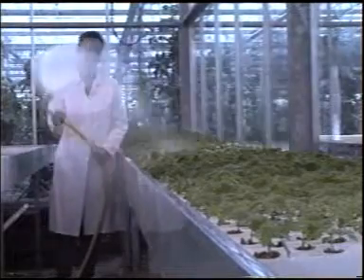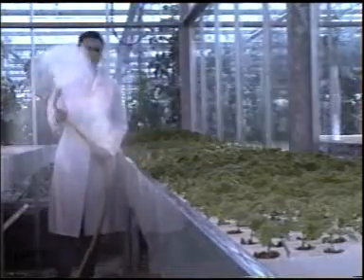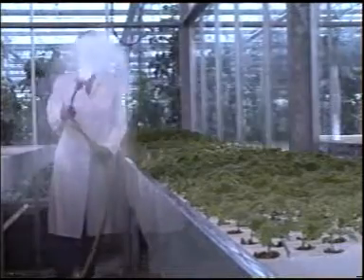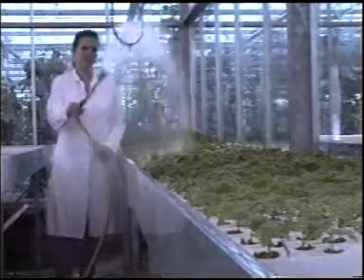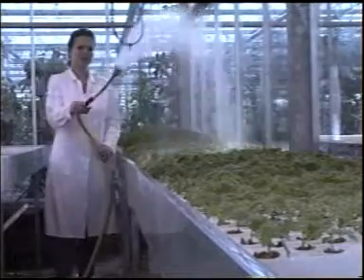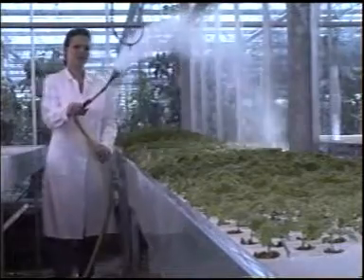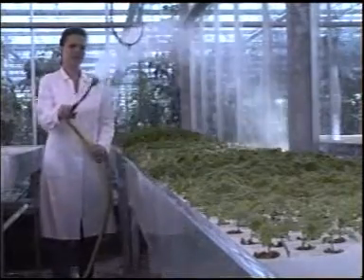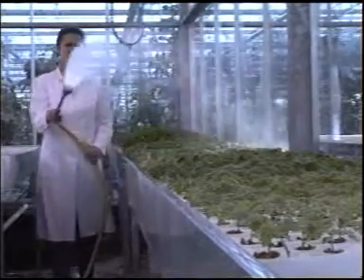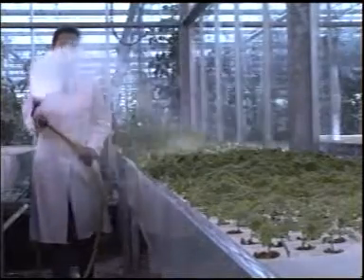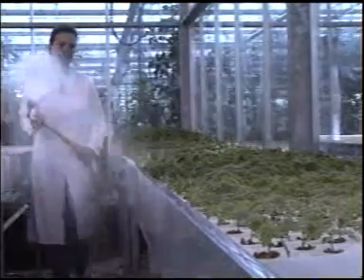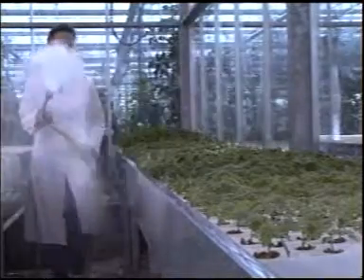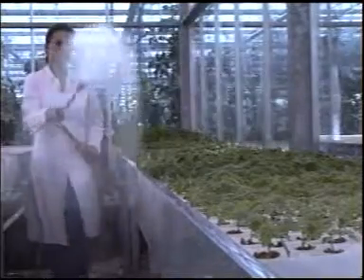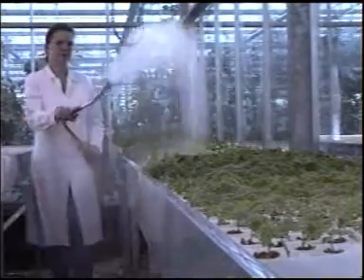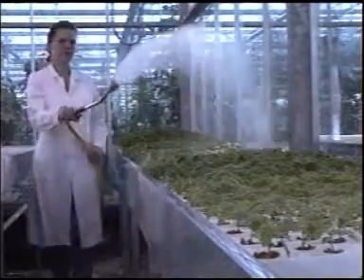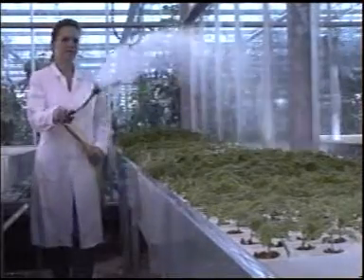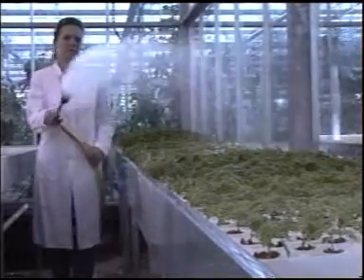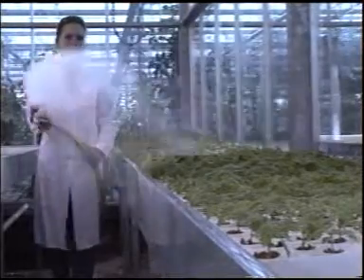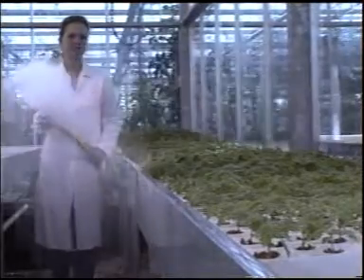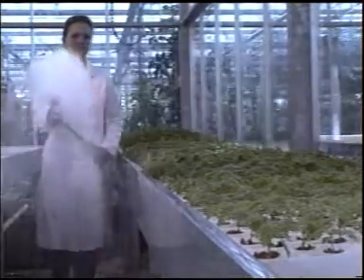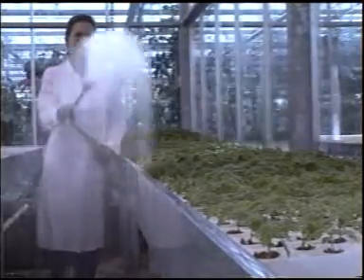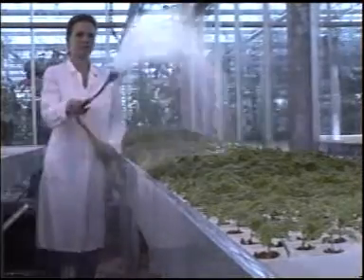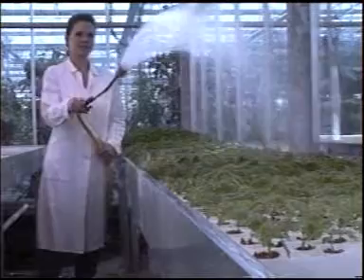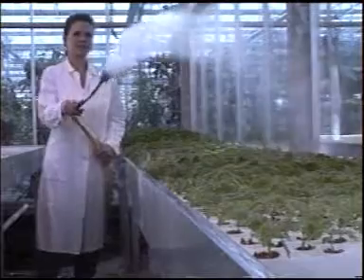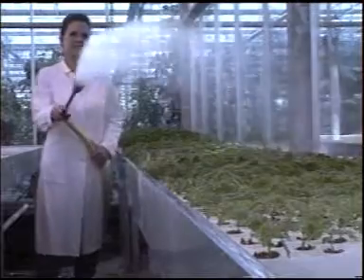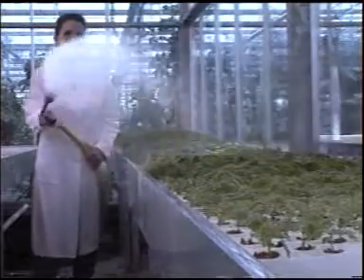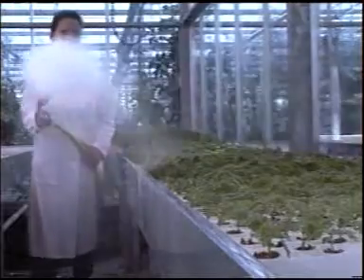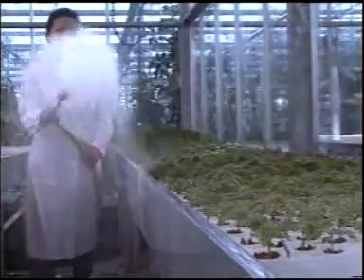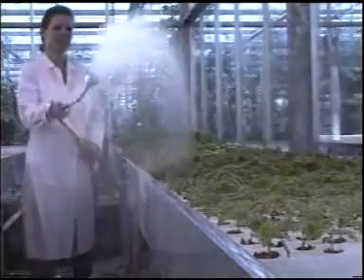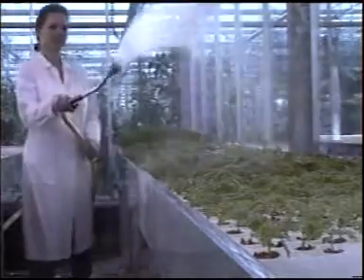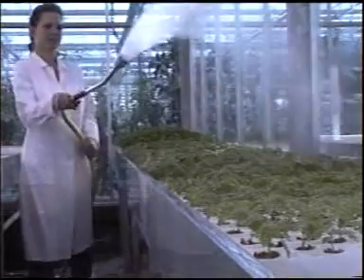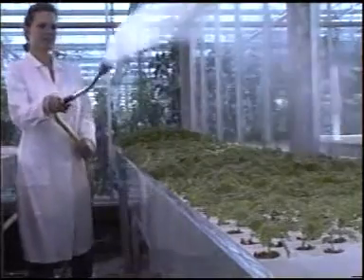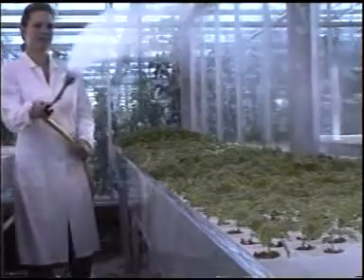One day before grafting, the plants must be given the best possible tending with fertiliser and water.